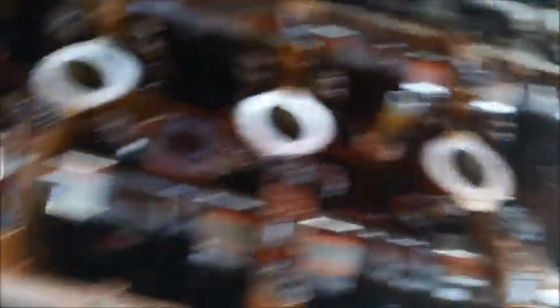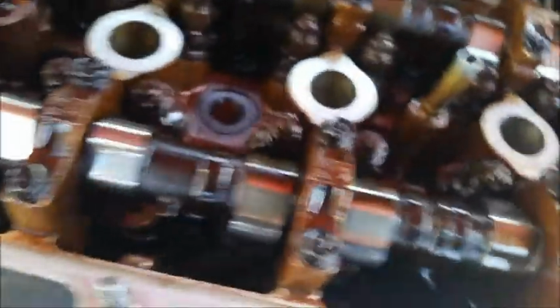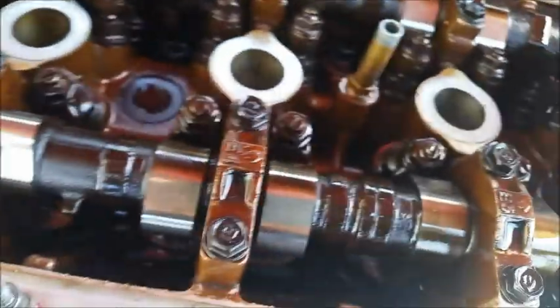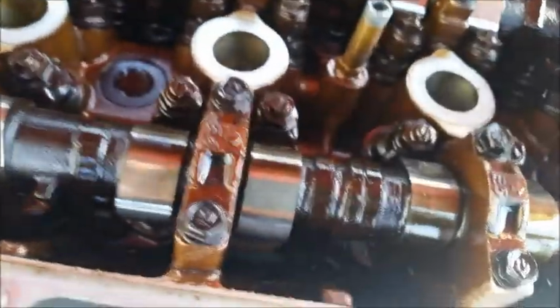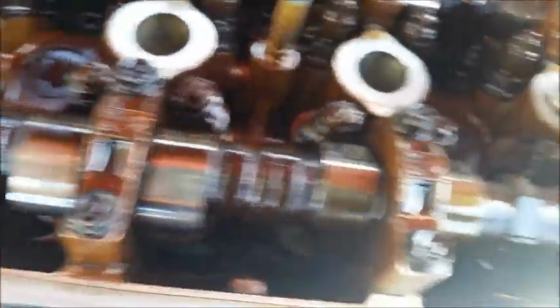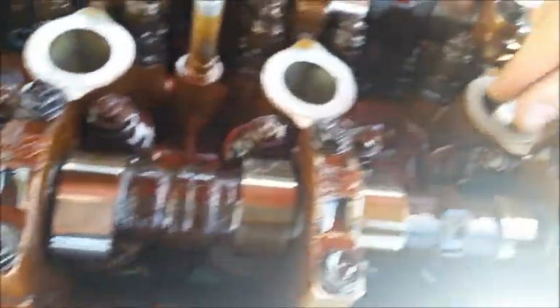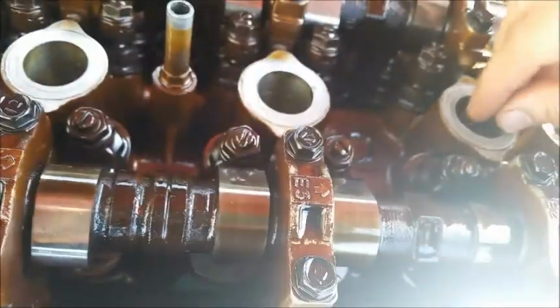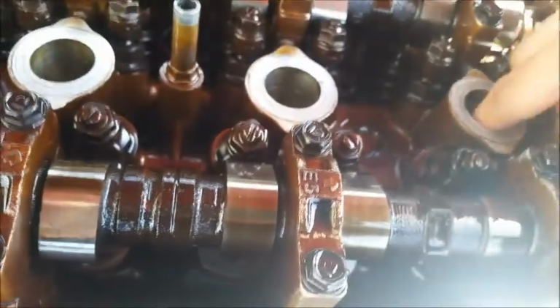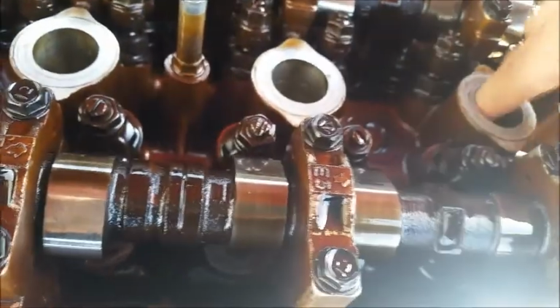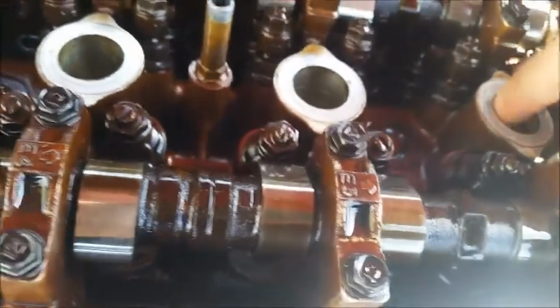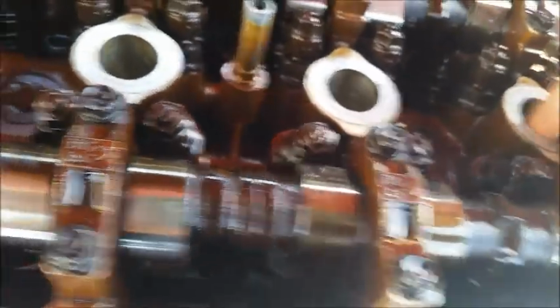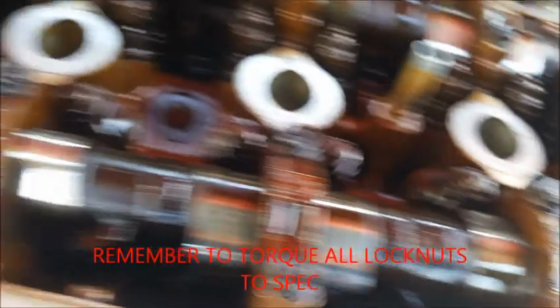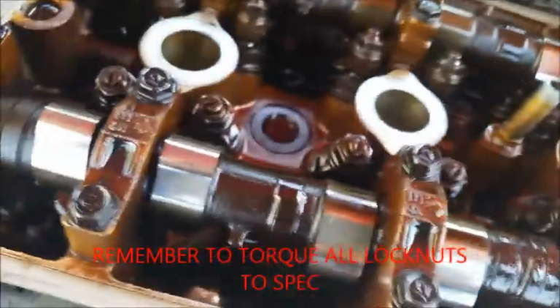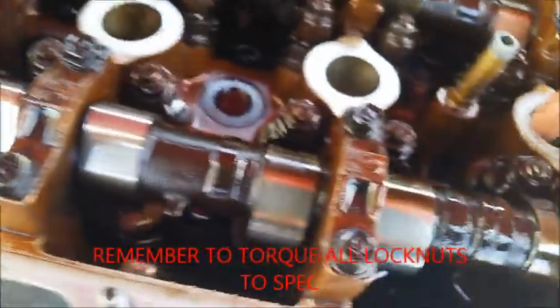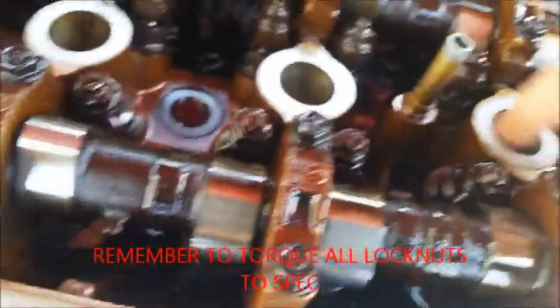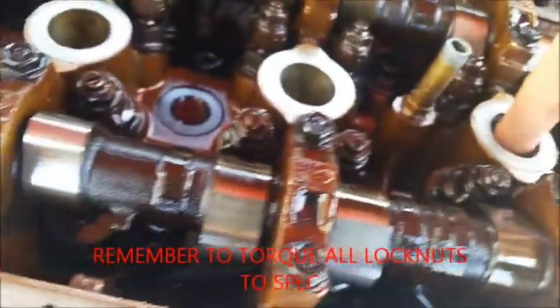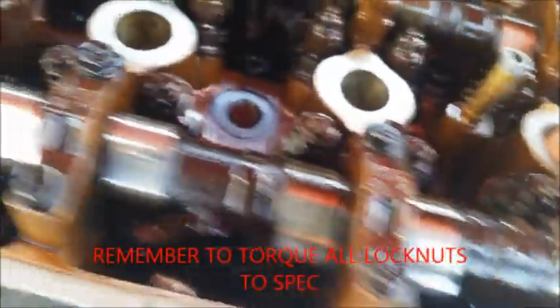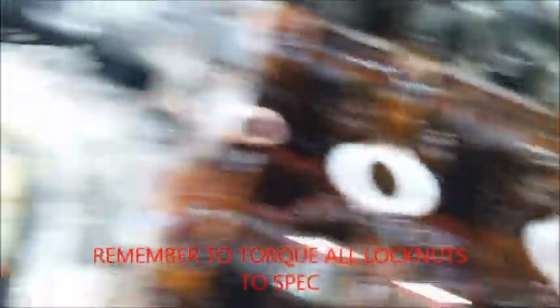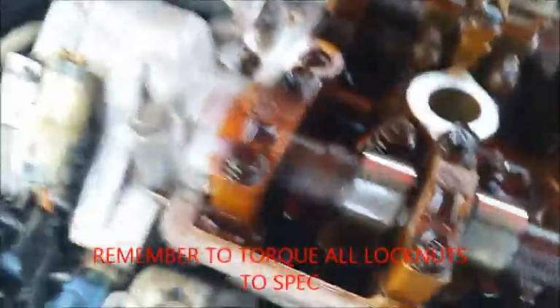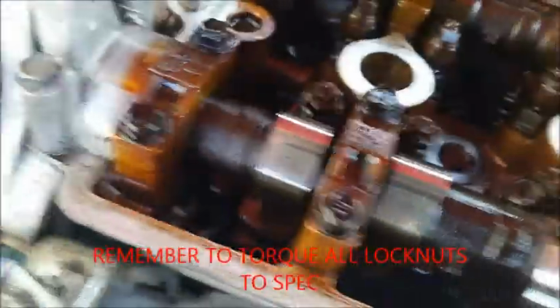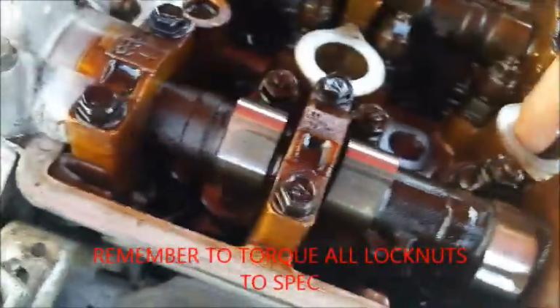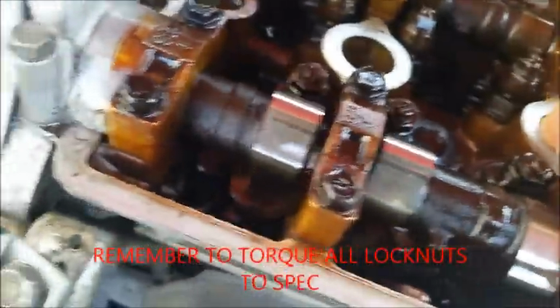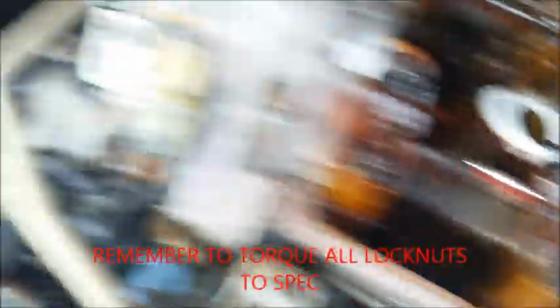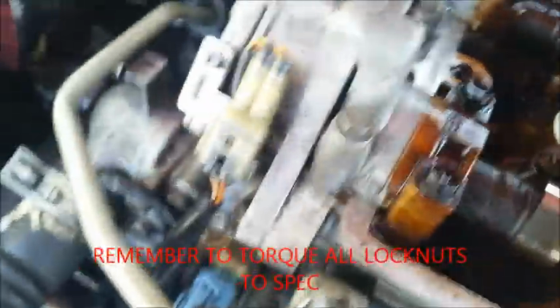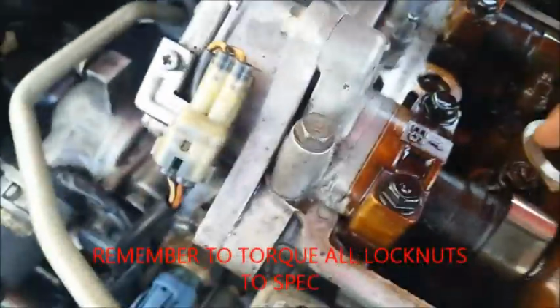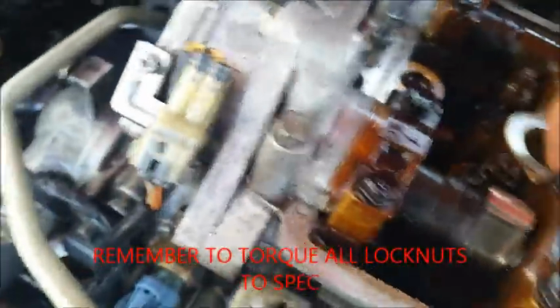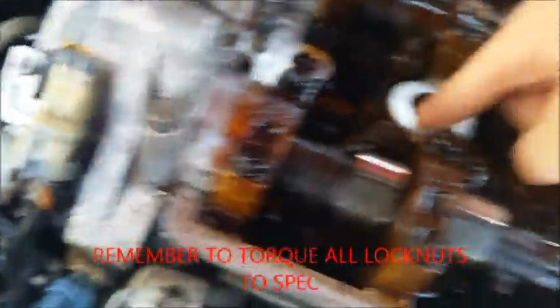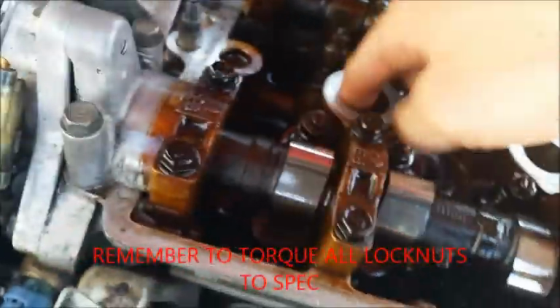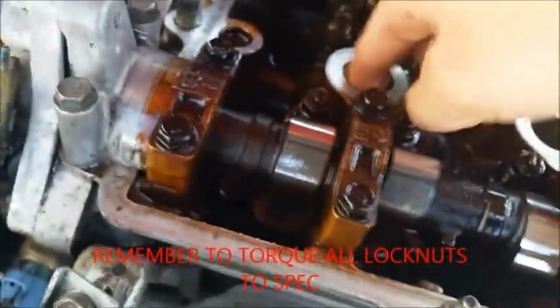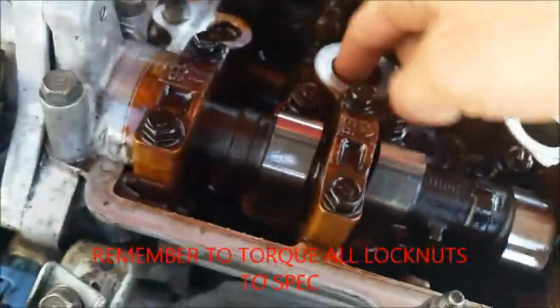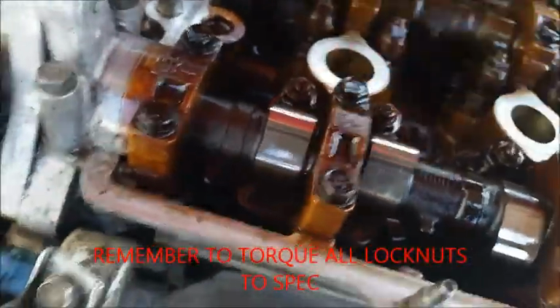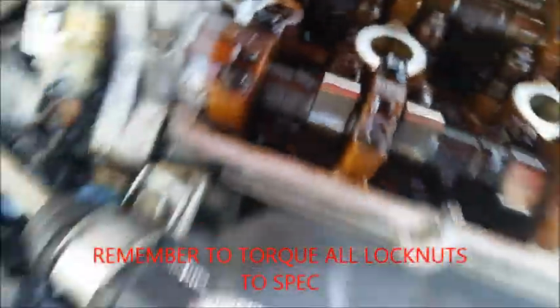The valves are adjusted. I'm just gonna go ahead and put the spark plugs back in now. It doesn't really matter what position you leave the engine at to start it, and then we'll get back to you in a second.